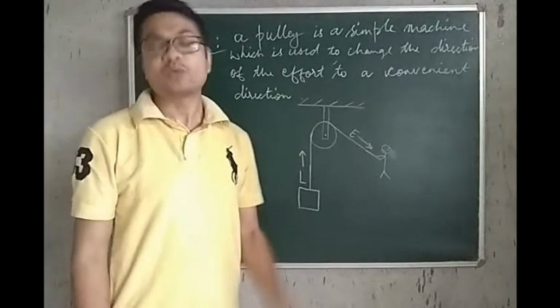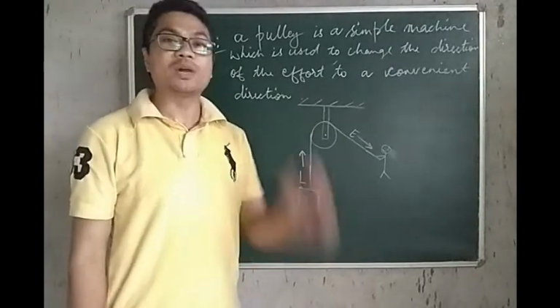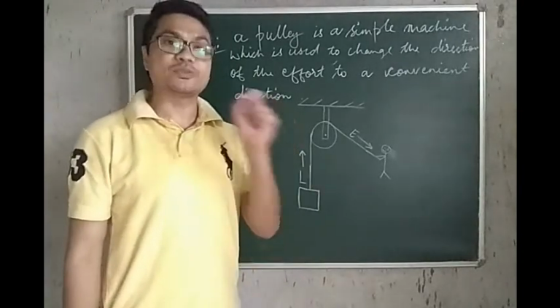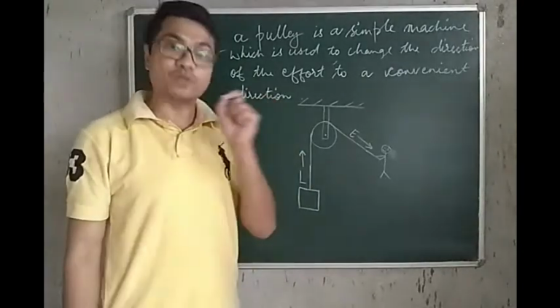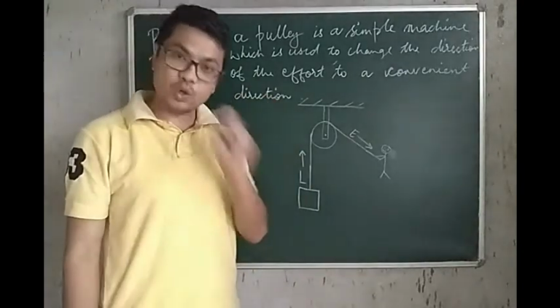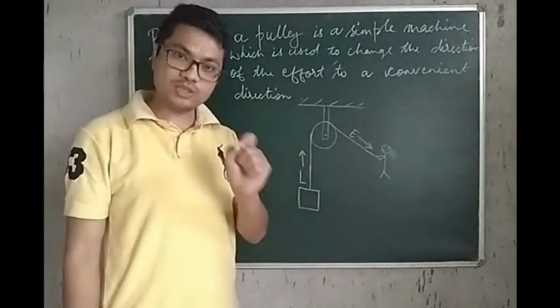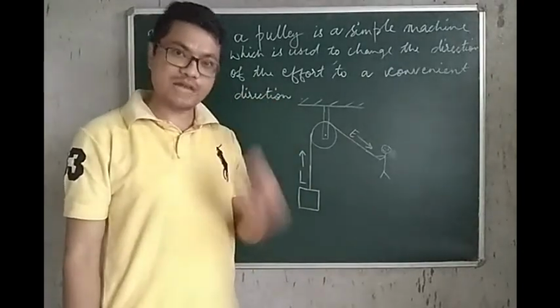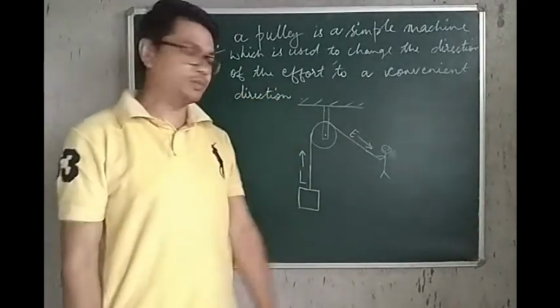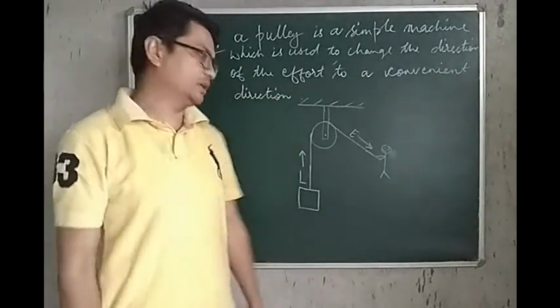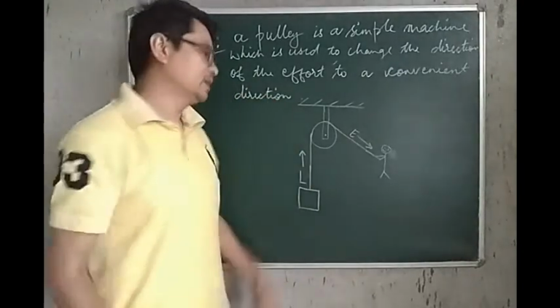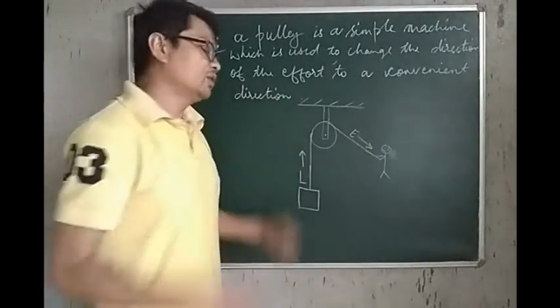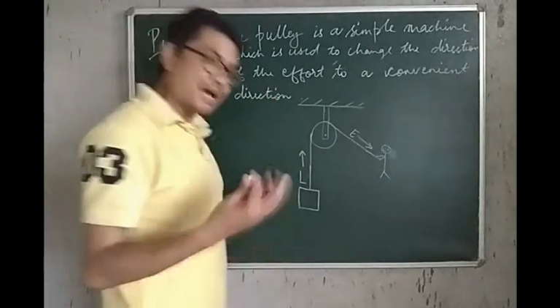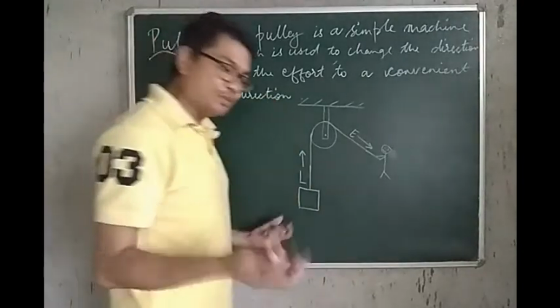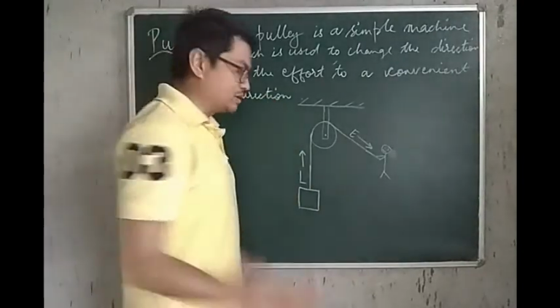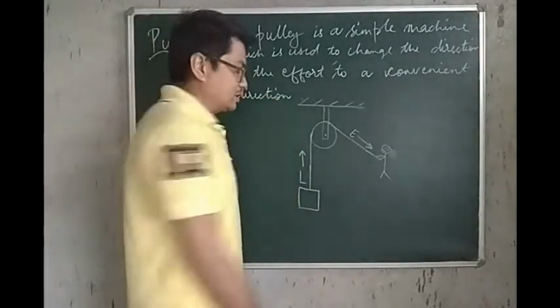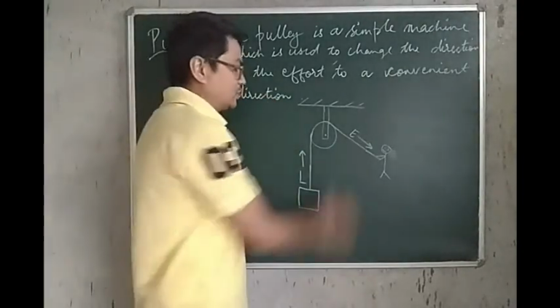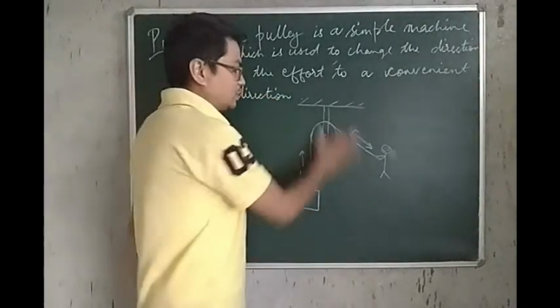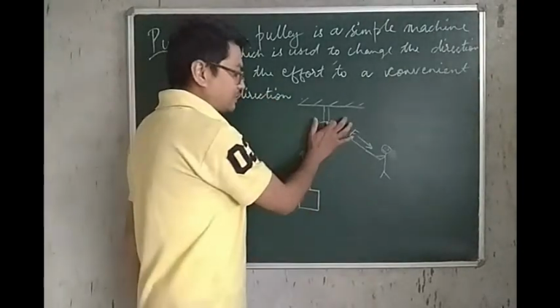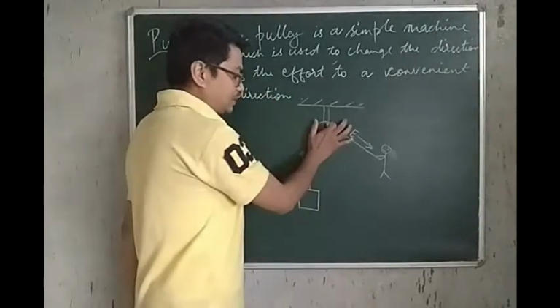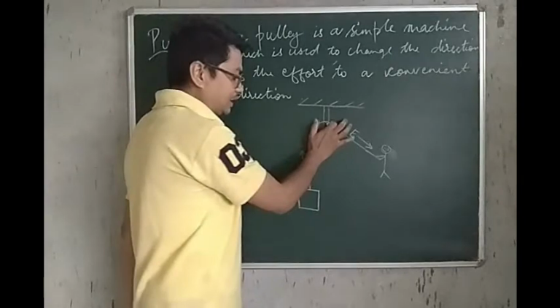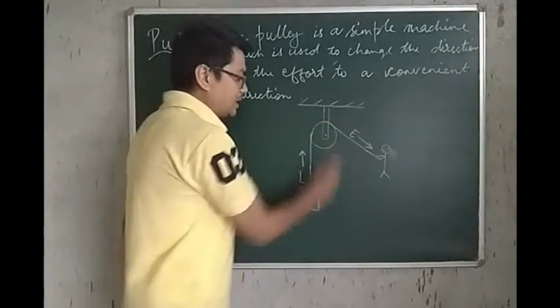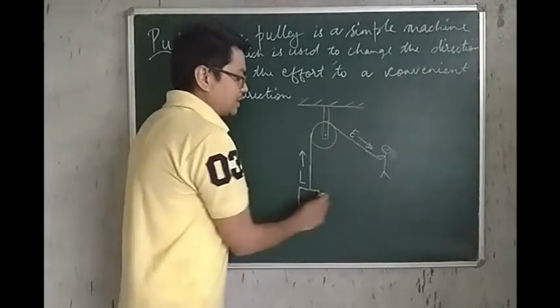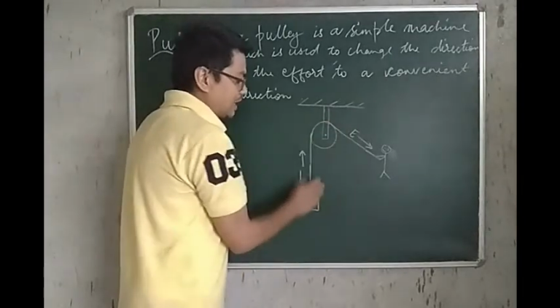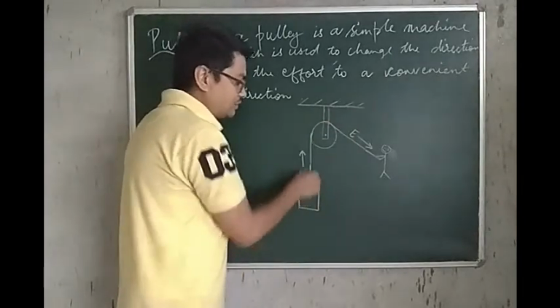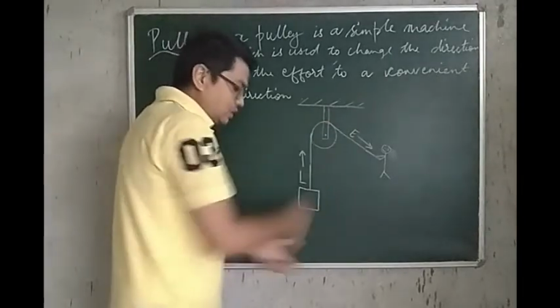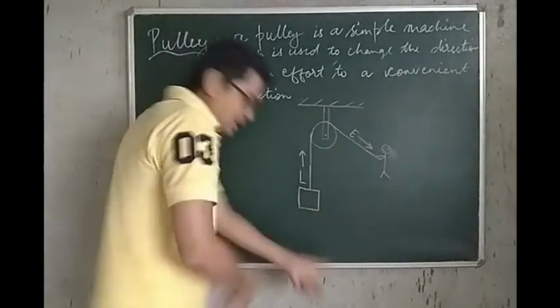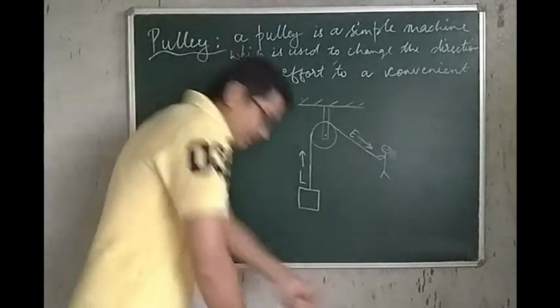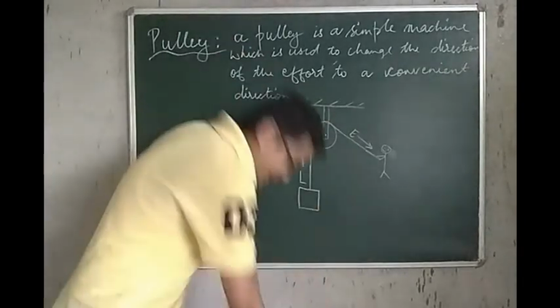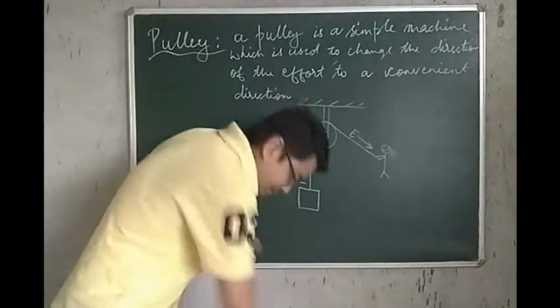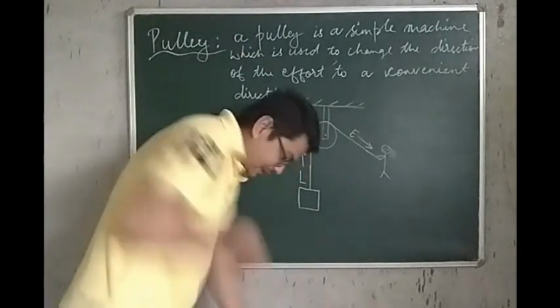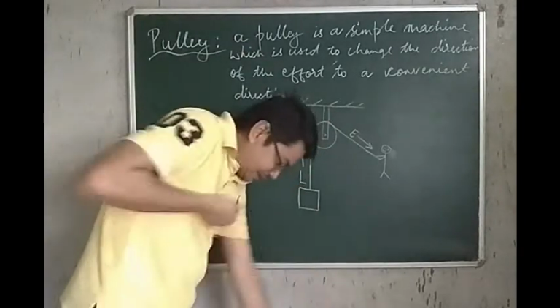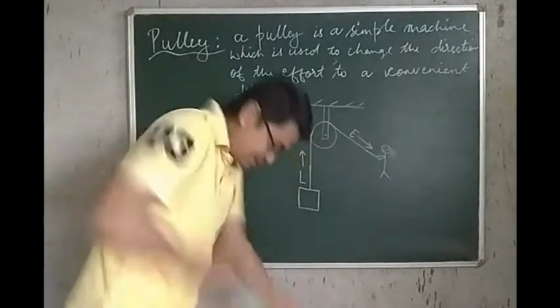Whereas, if you don't have a Pulley, what happens? If you don't have a Pulley, you will have to pull it up like this — directly upward.